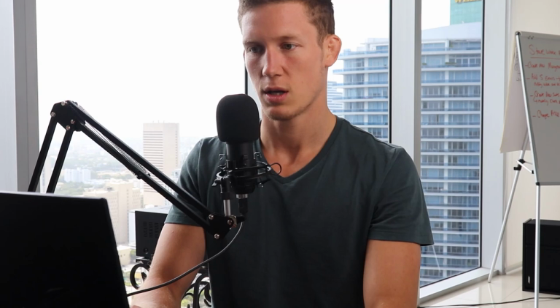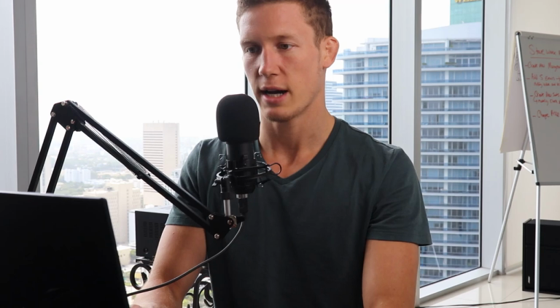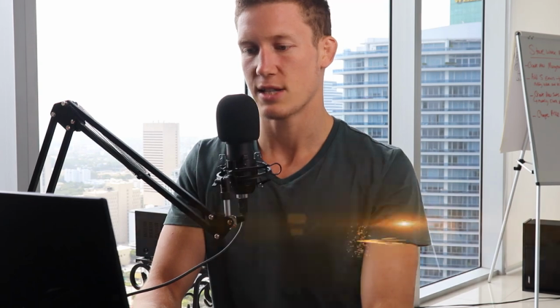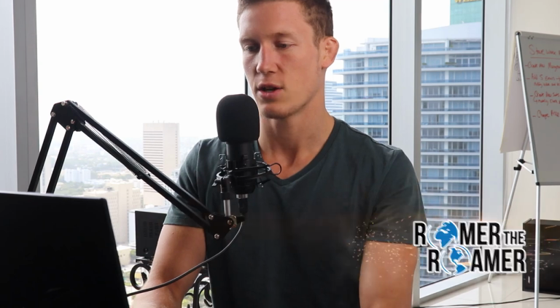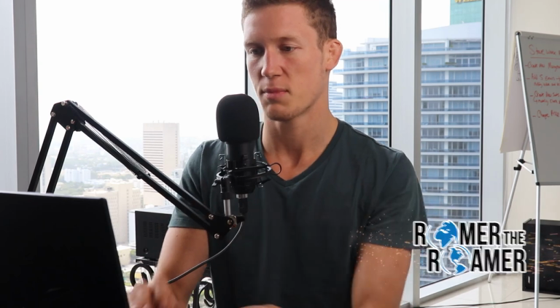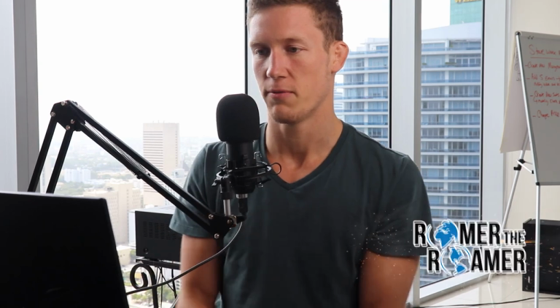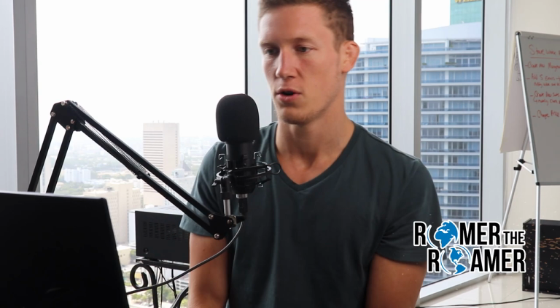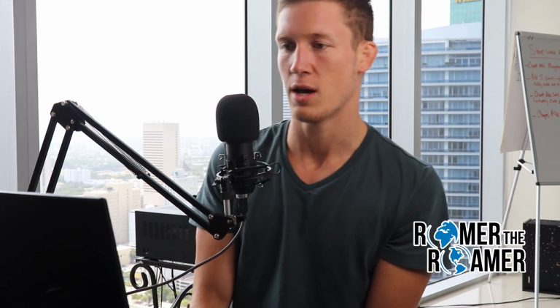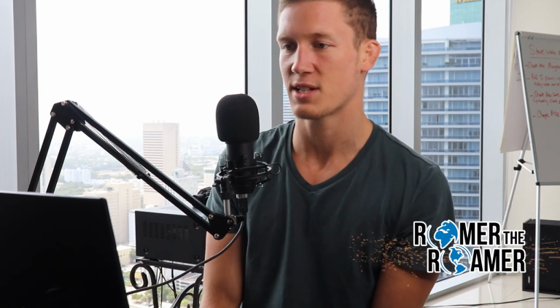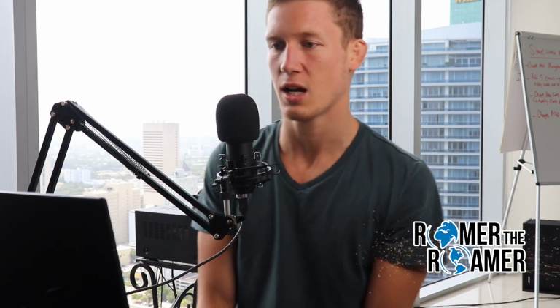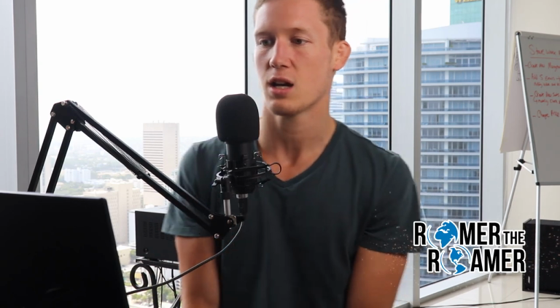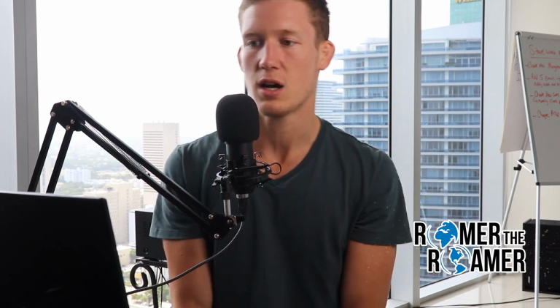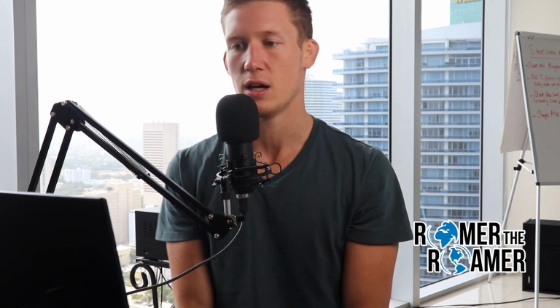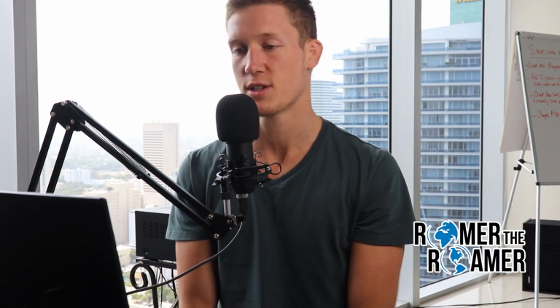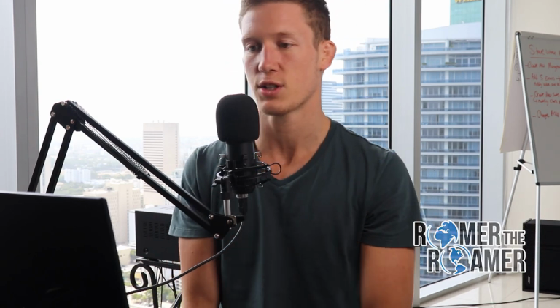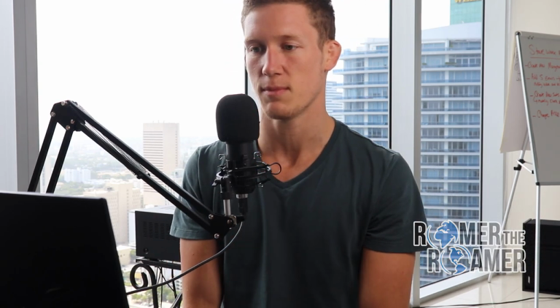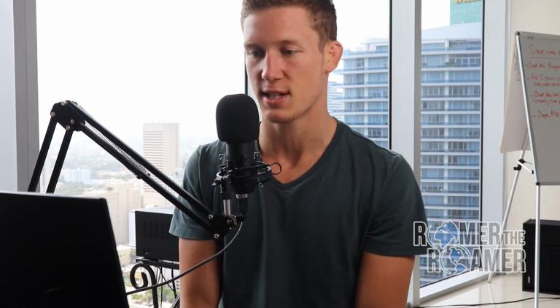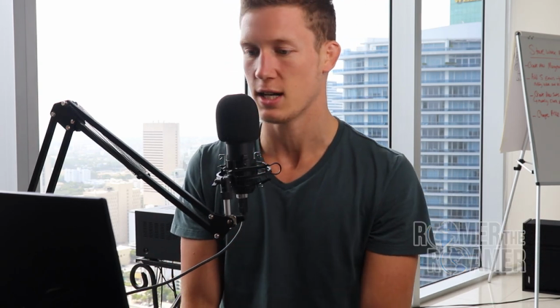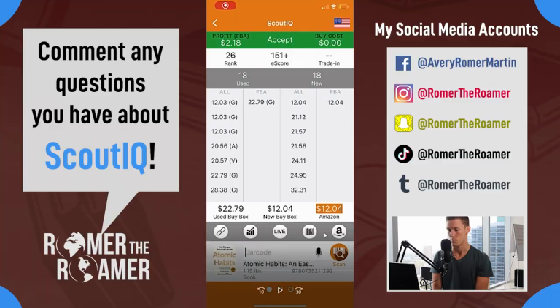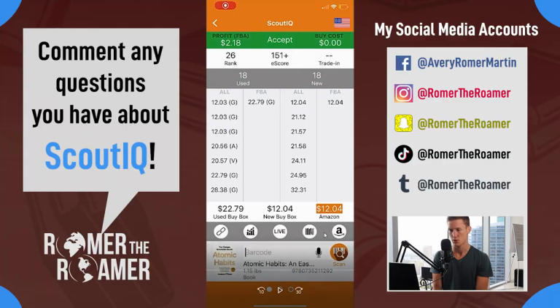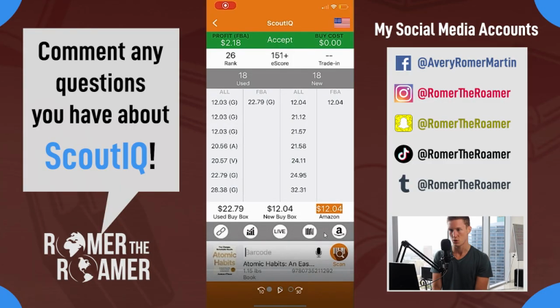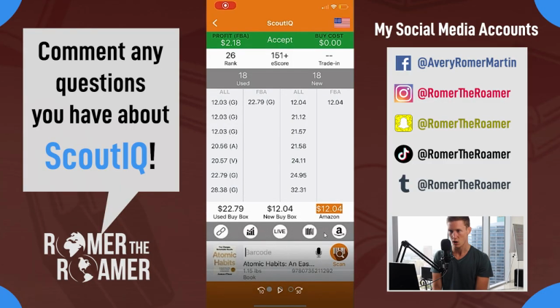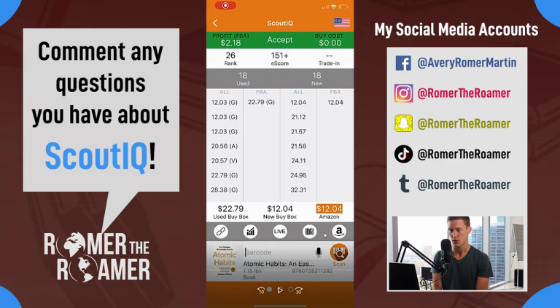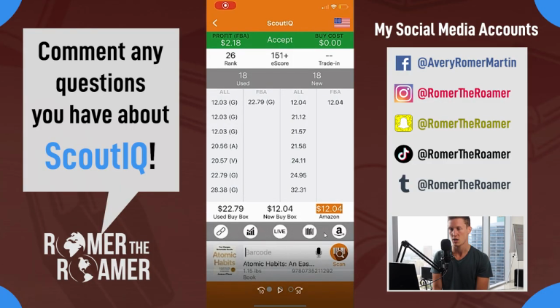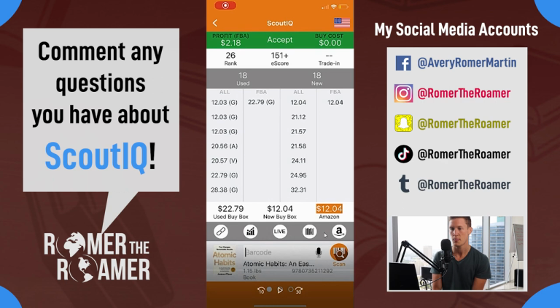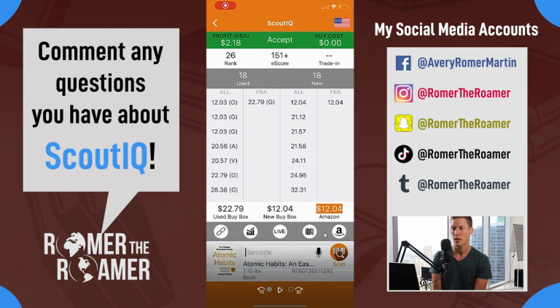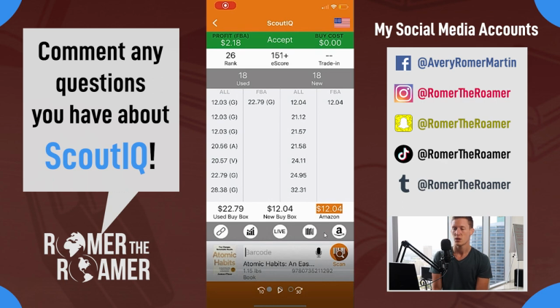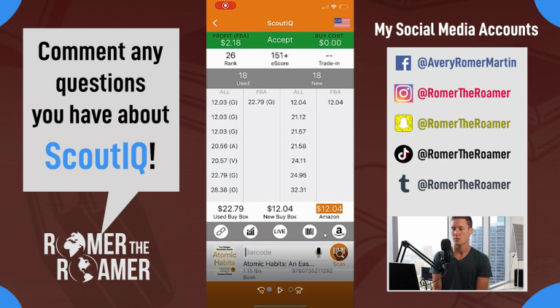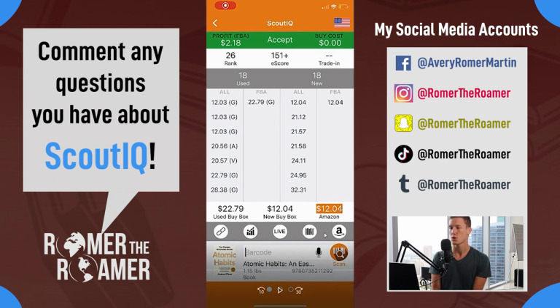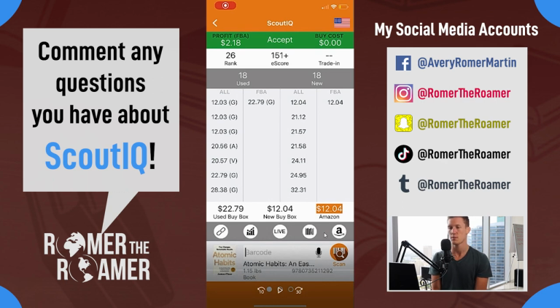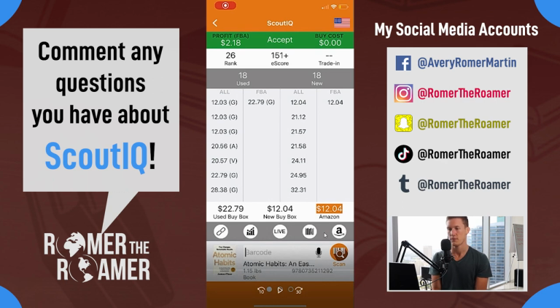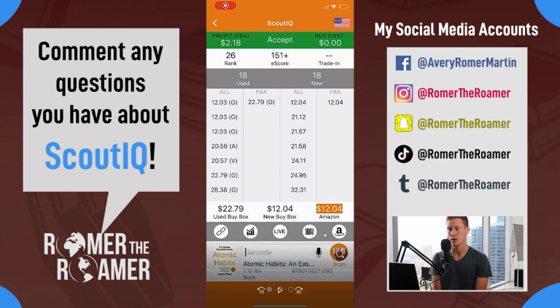Hi guys, so here's my phone. I'm scanning. This is actually me scanning a personal collection, so I'm still using my phone.